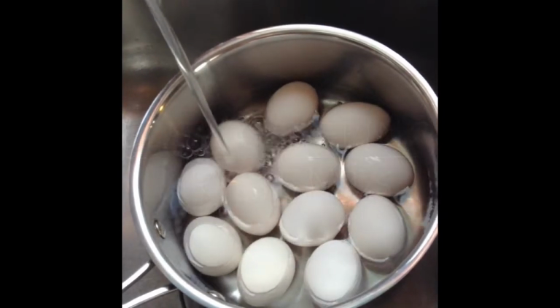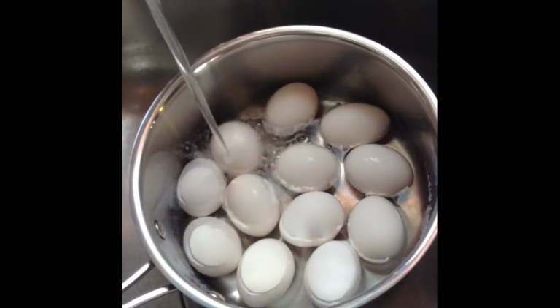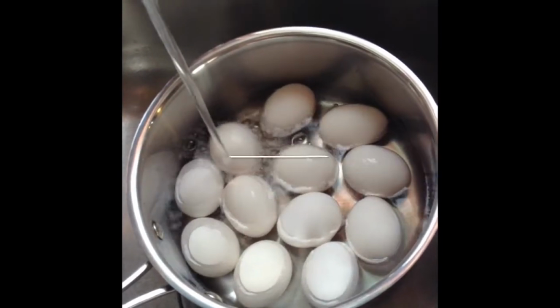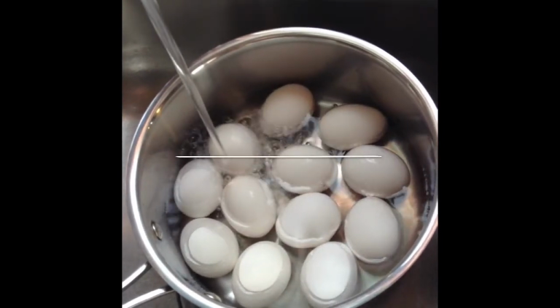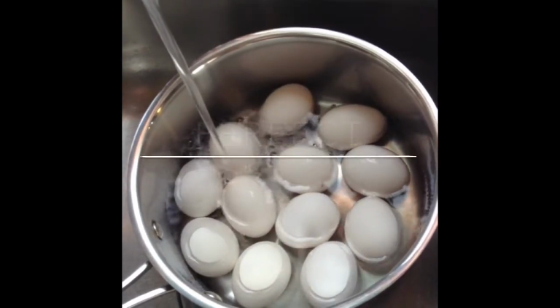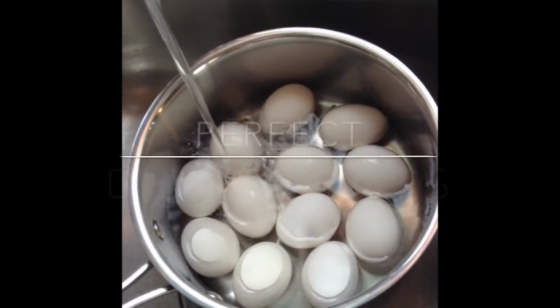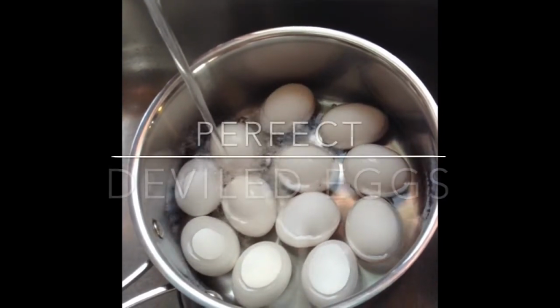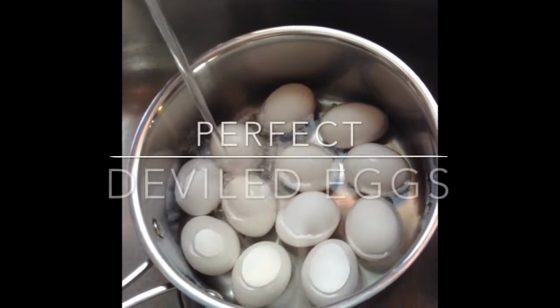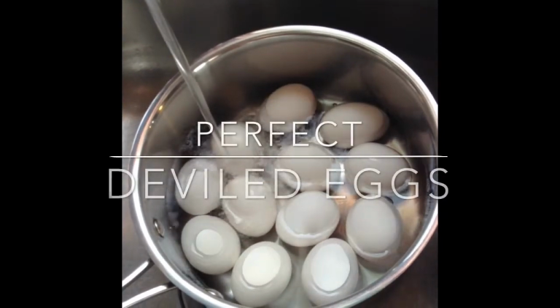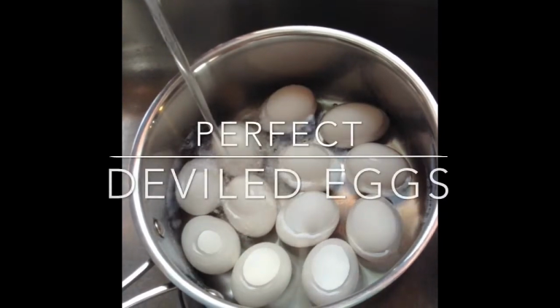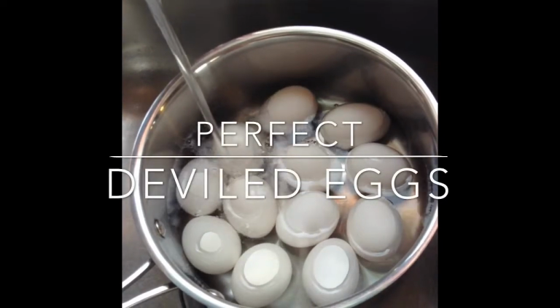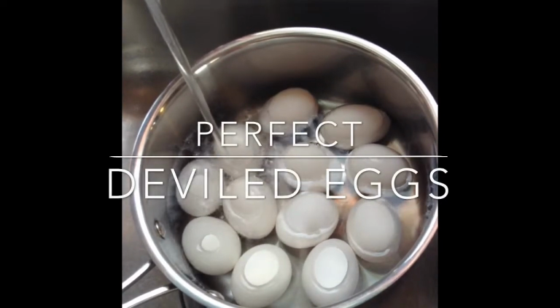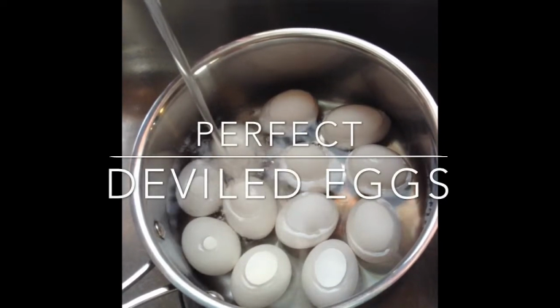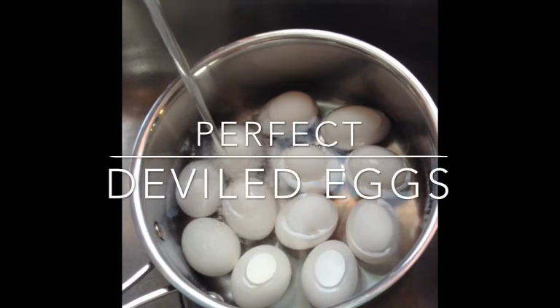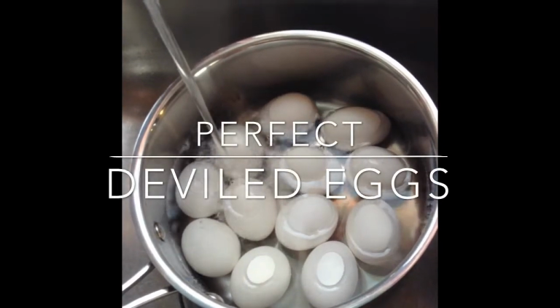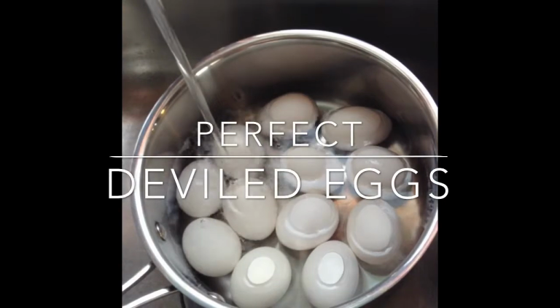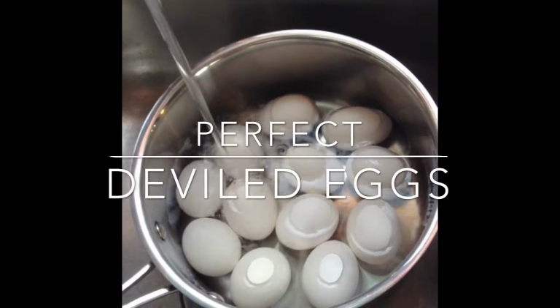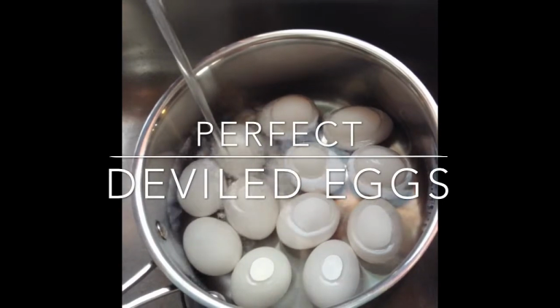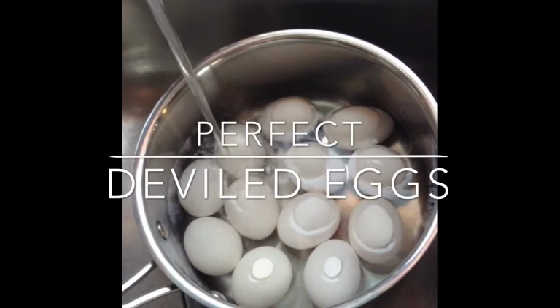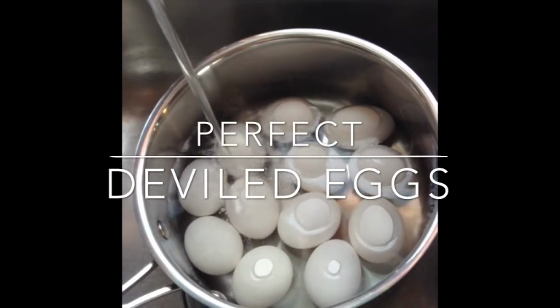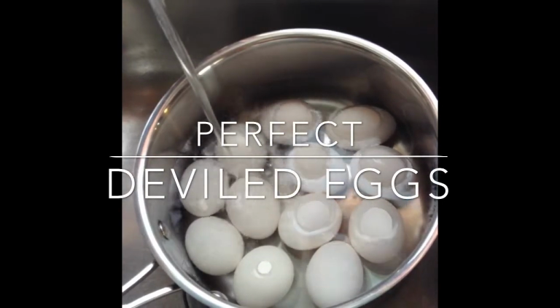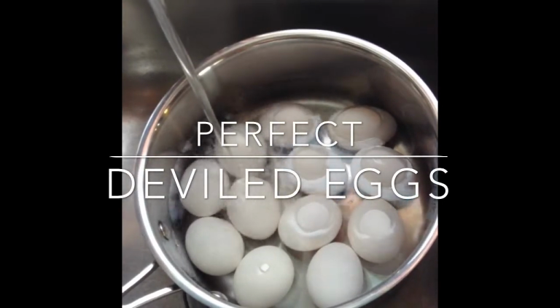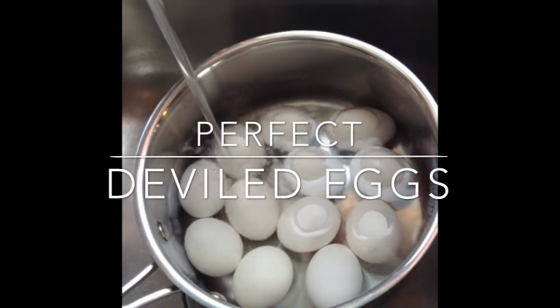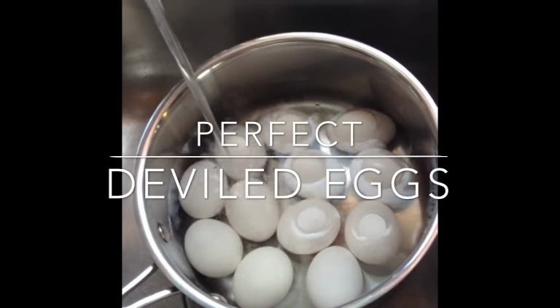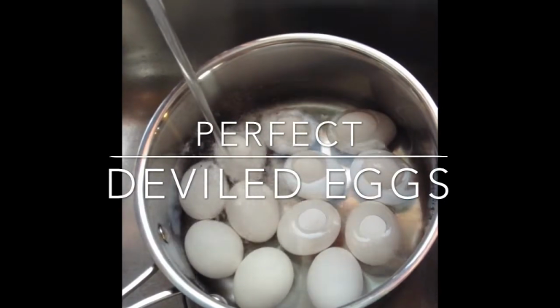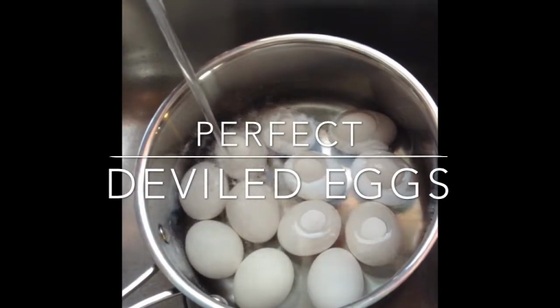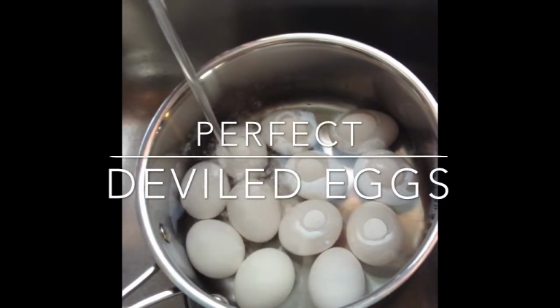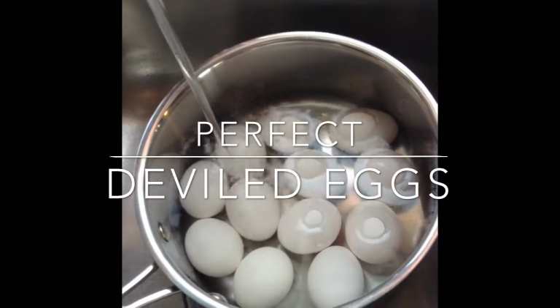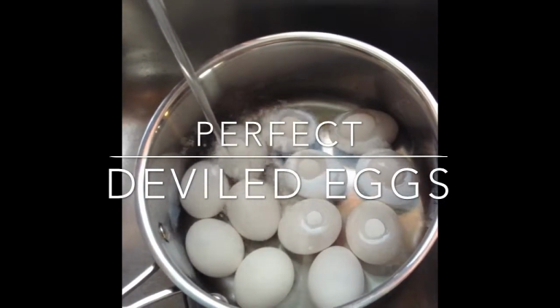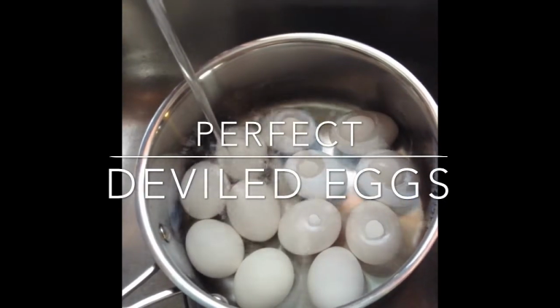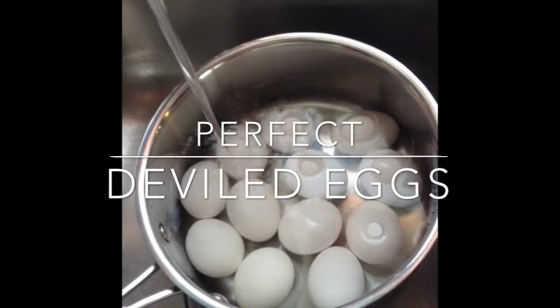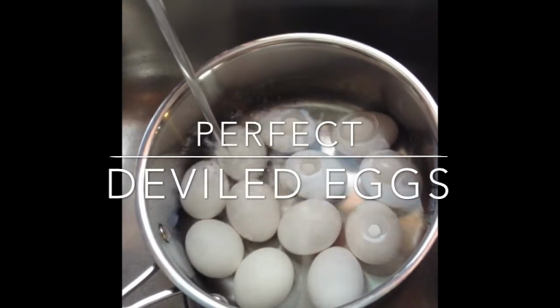Hey guys, Chef D here from Elite Catering. Today we make one of our most requested dishes, deviled eggs, also known as egg mimosa.